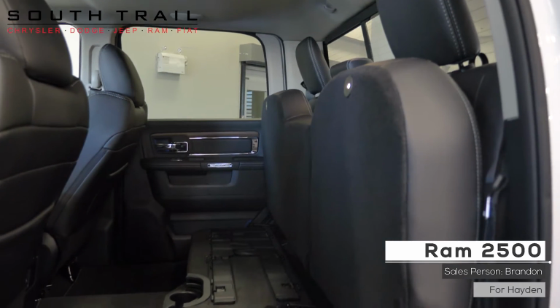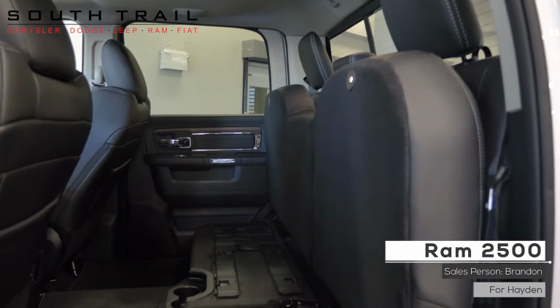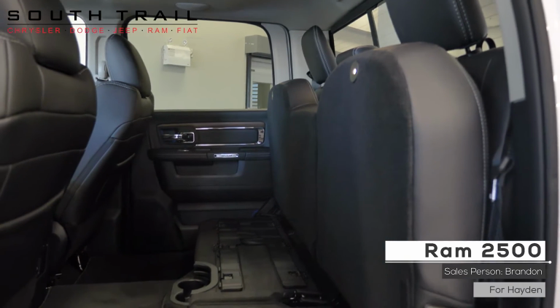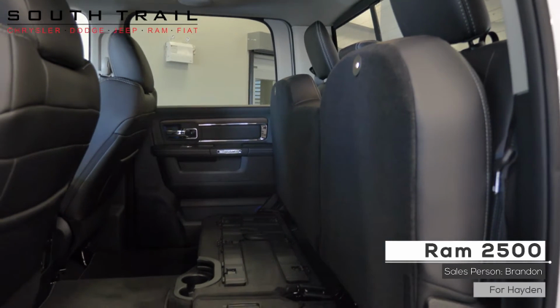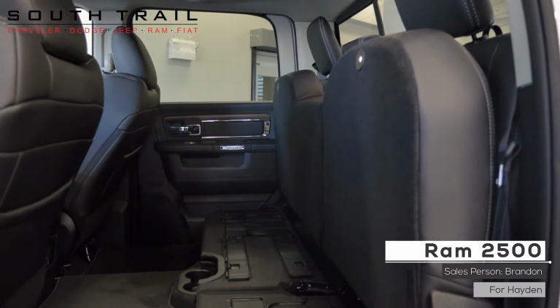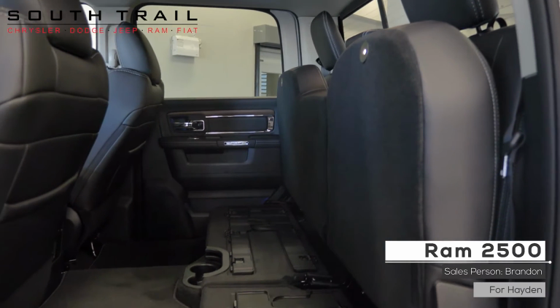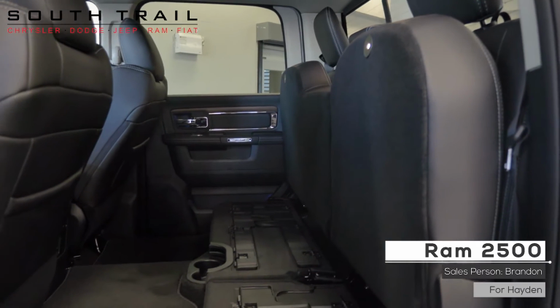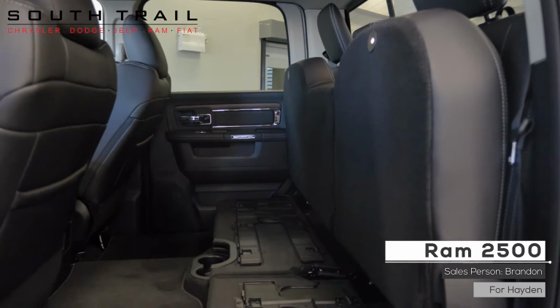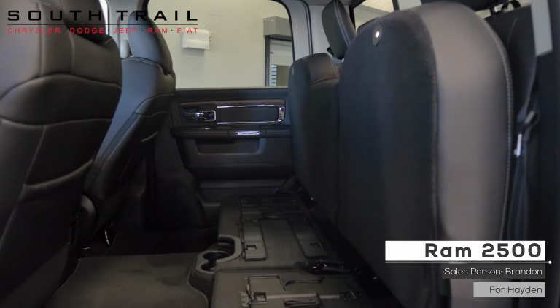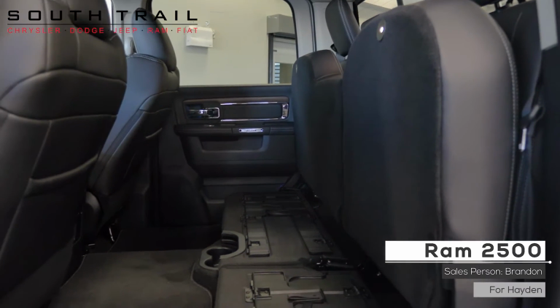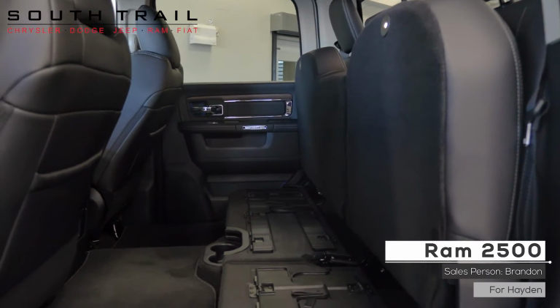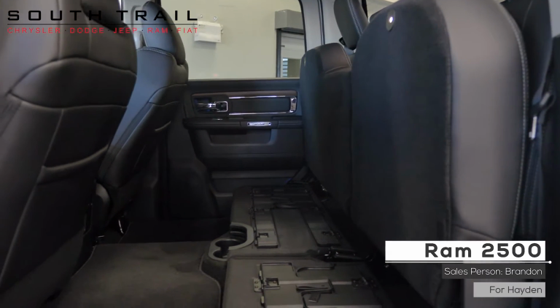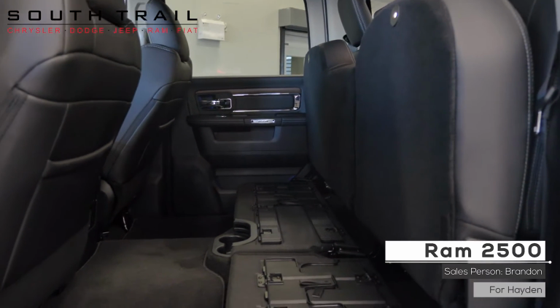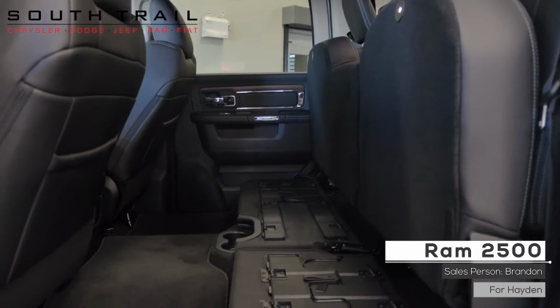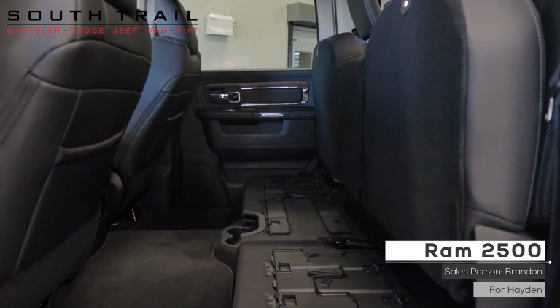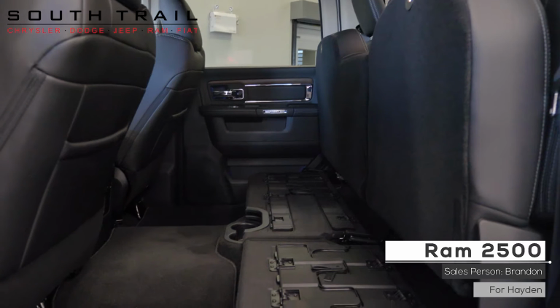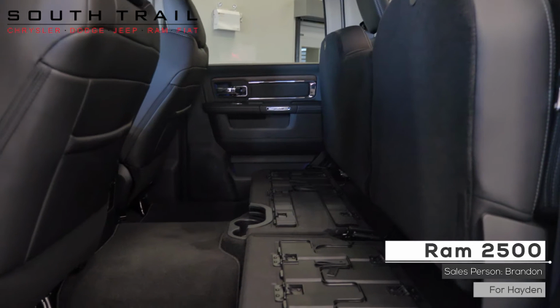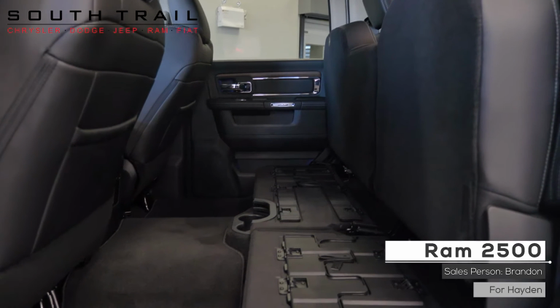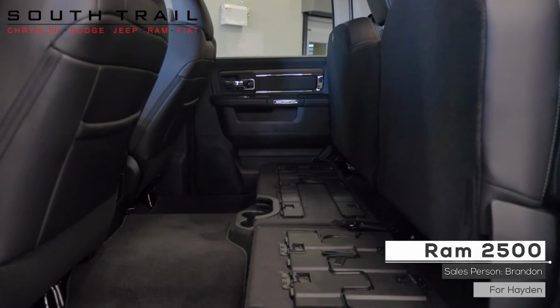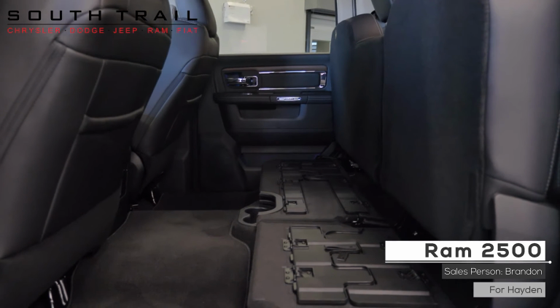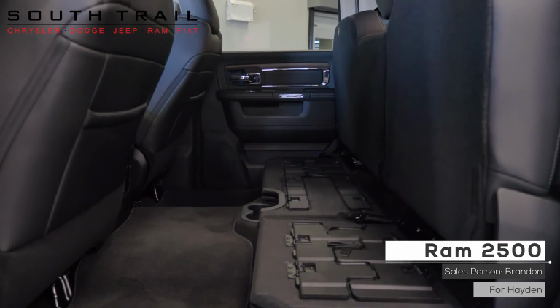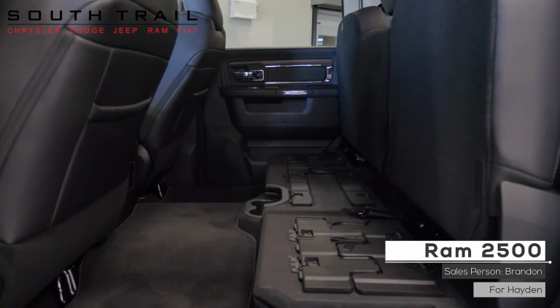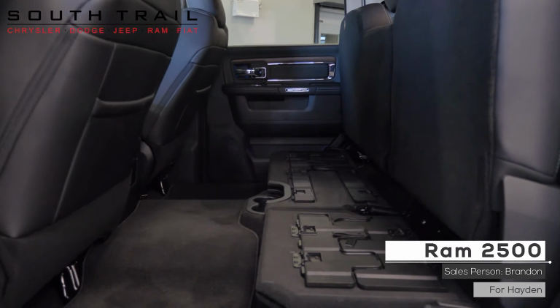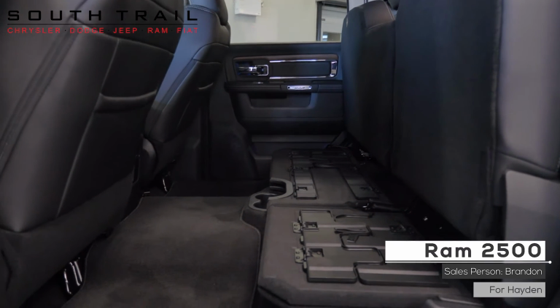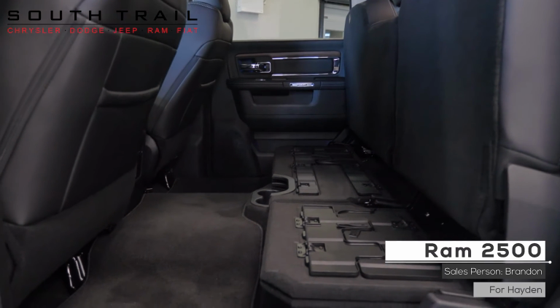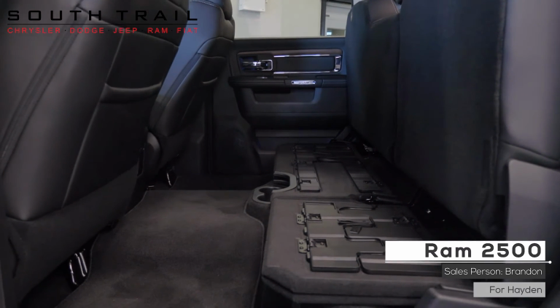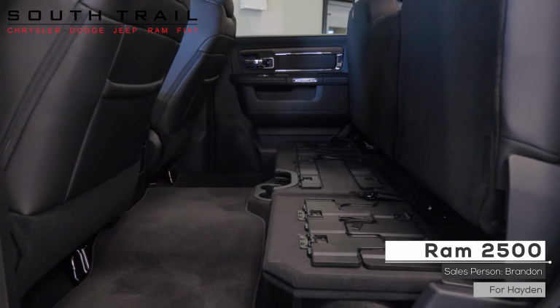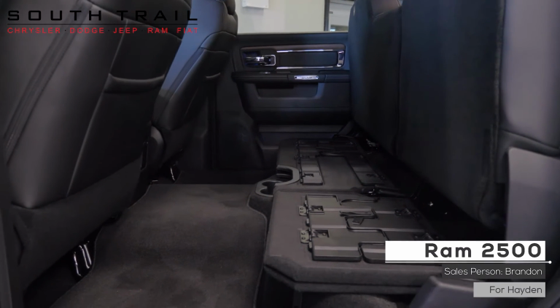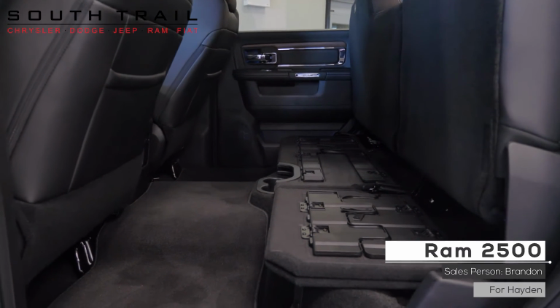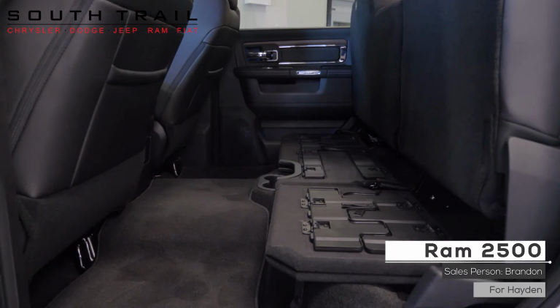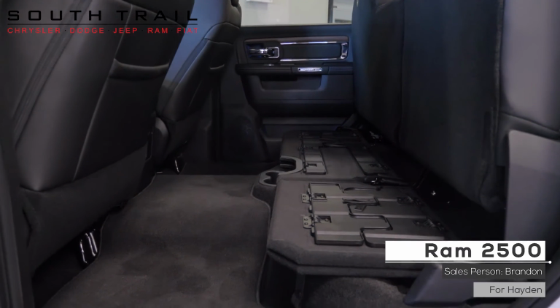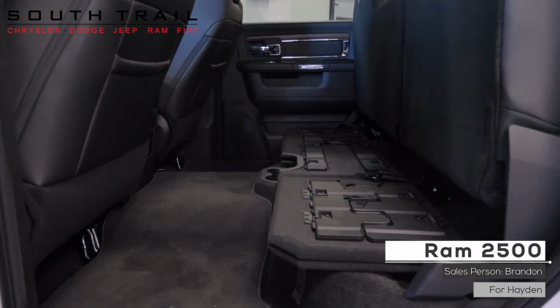It also includes a fold flat load floor and a 60/40 split folding heated rear seats.